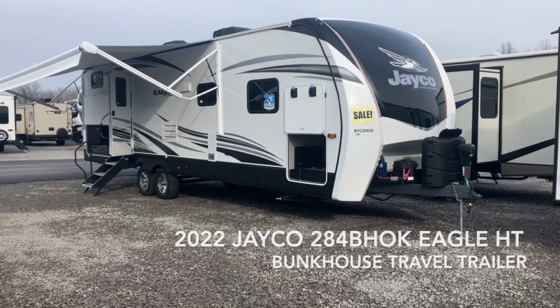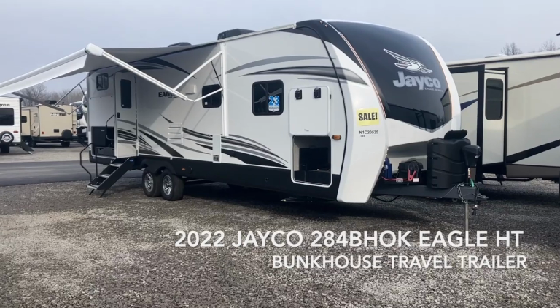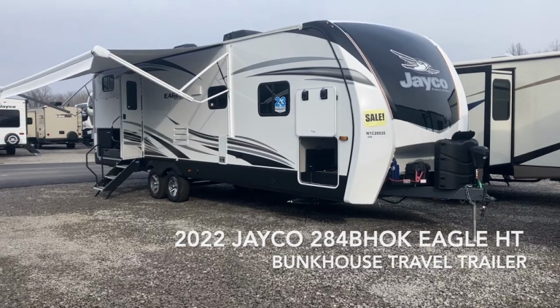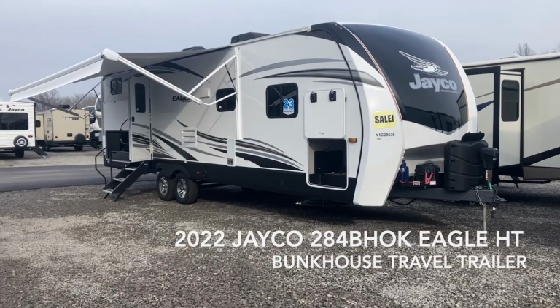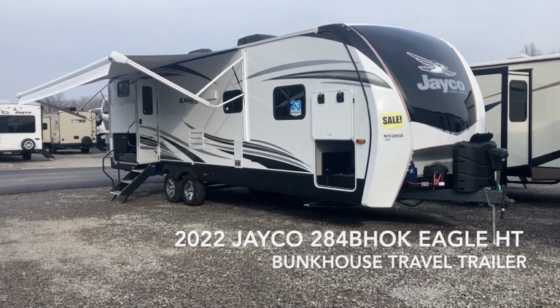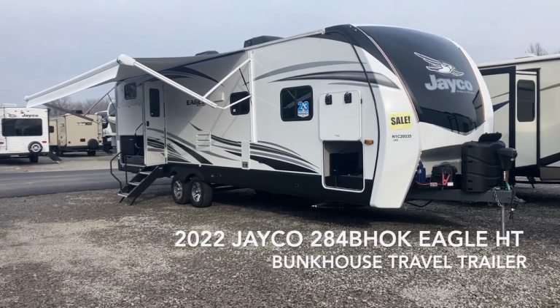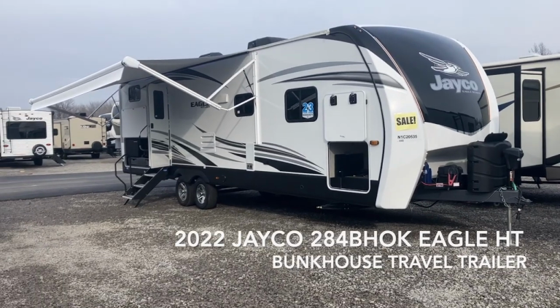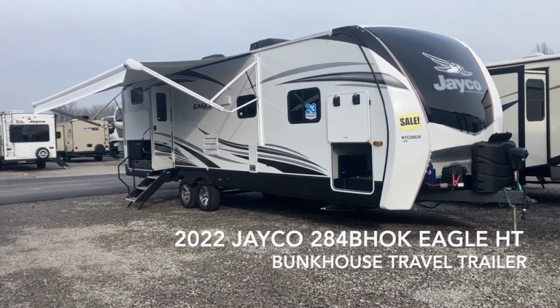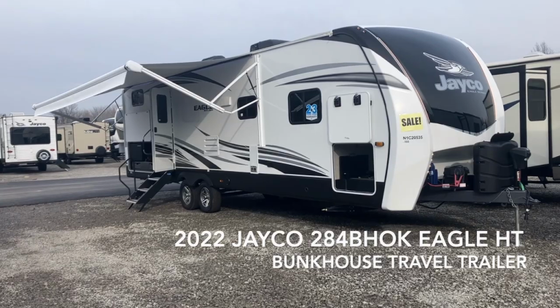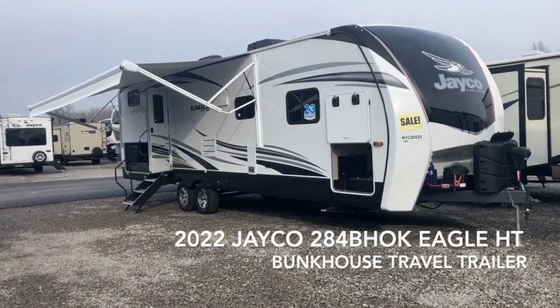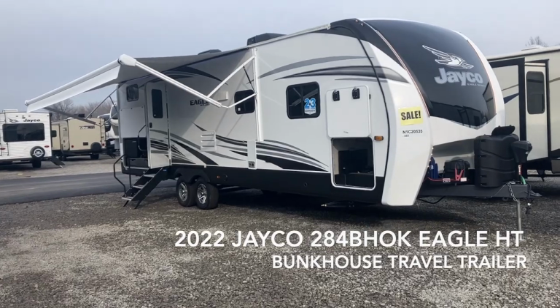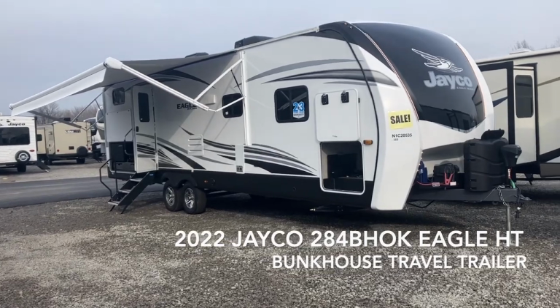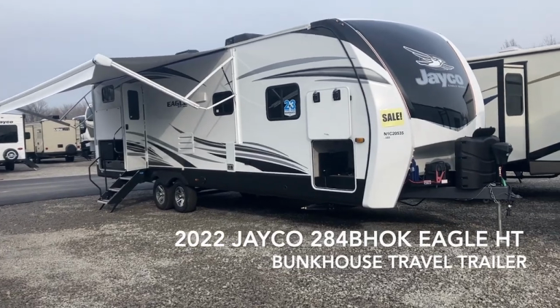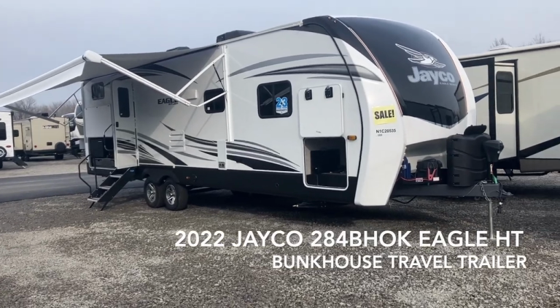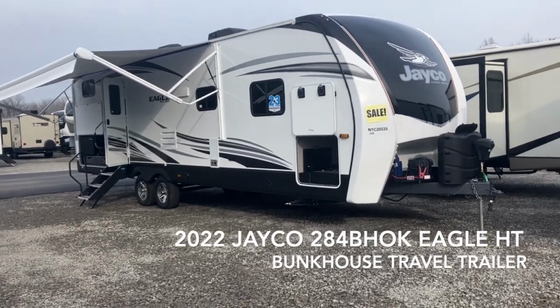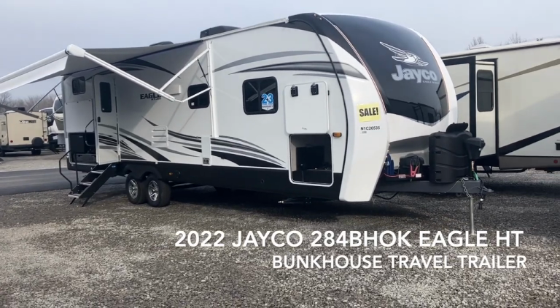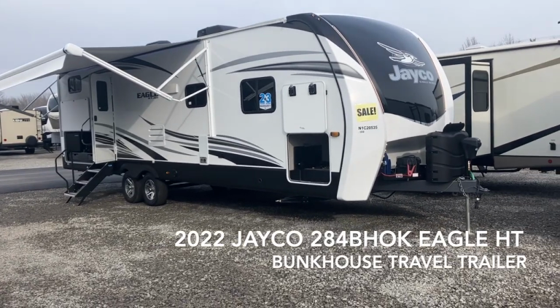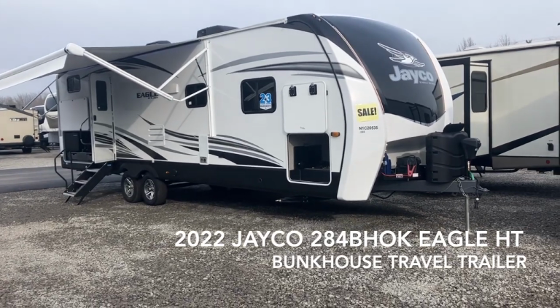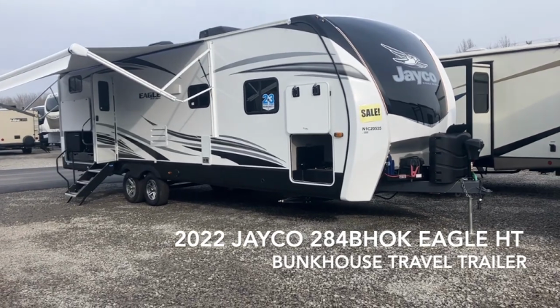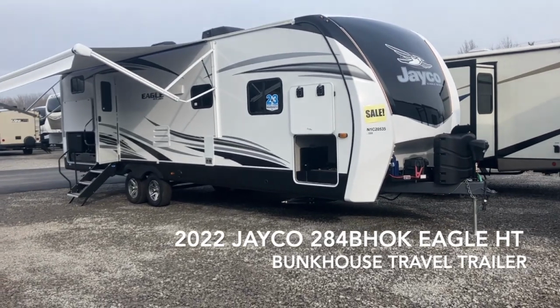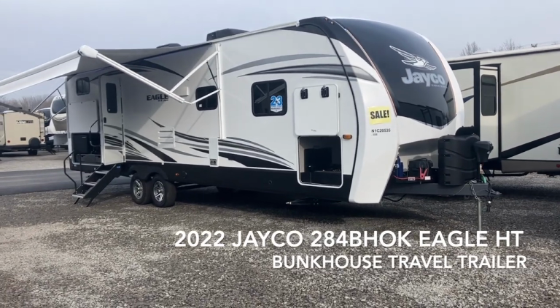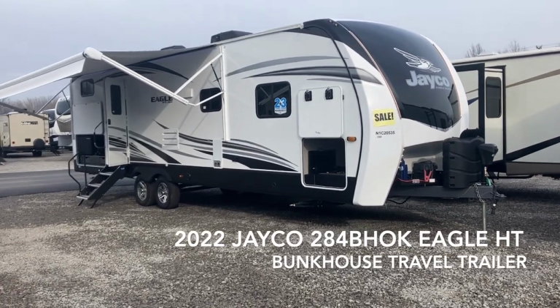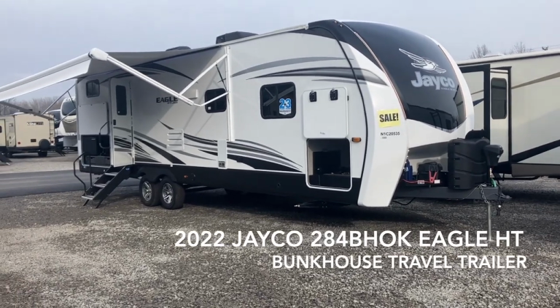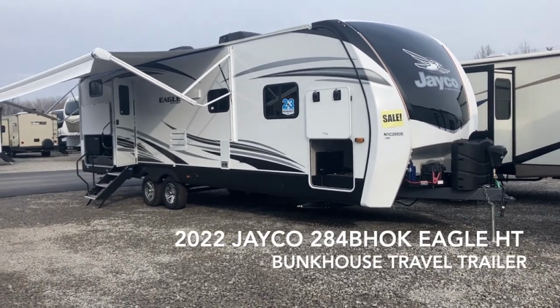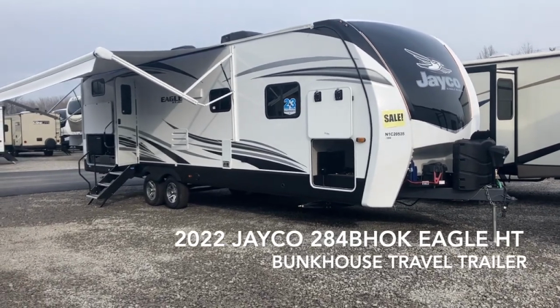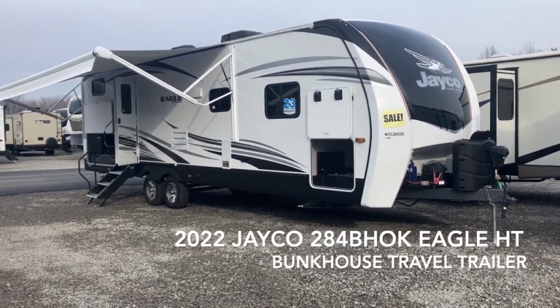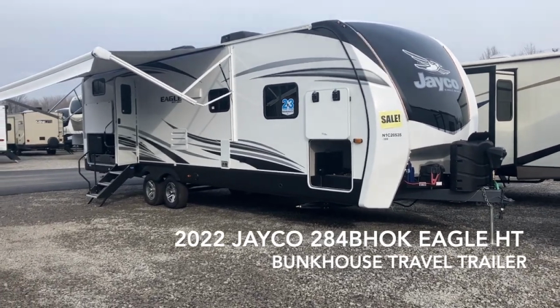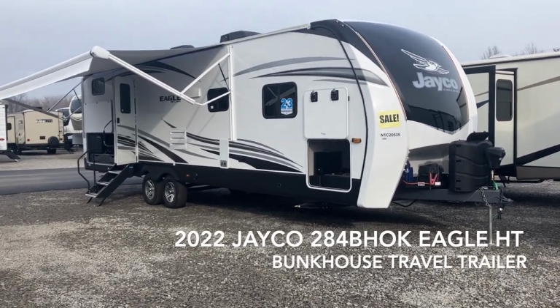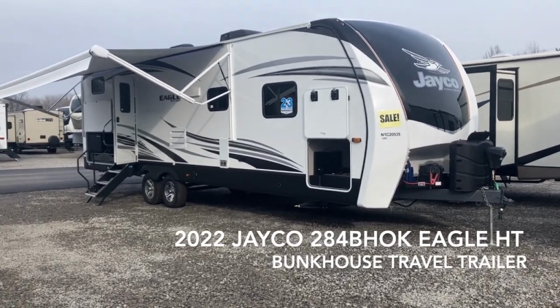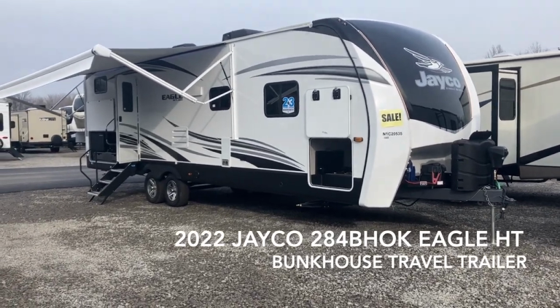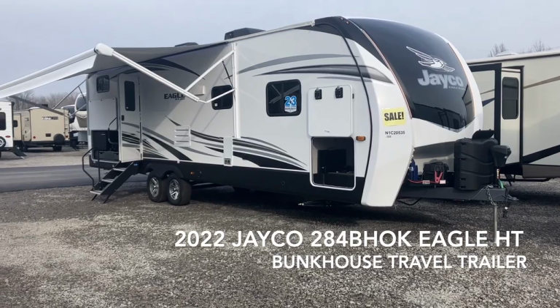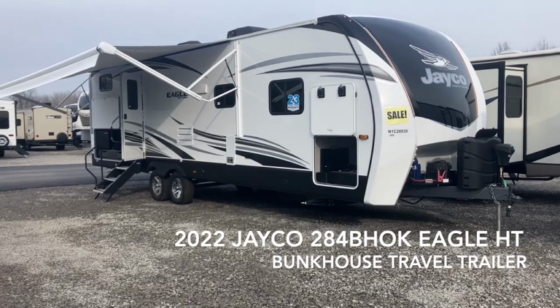Hello guys, today I'm going to be doing a video on our 2022 284 BHOK Eagle HT travel trailer by Jayco.